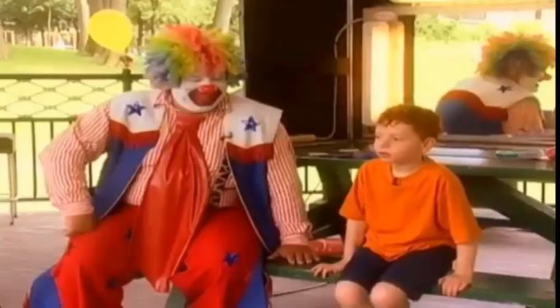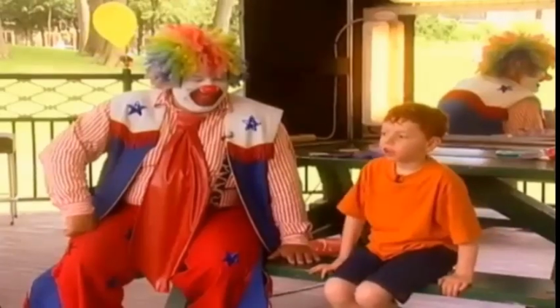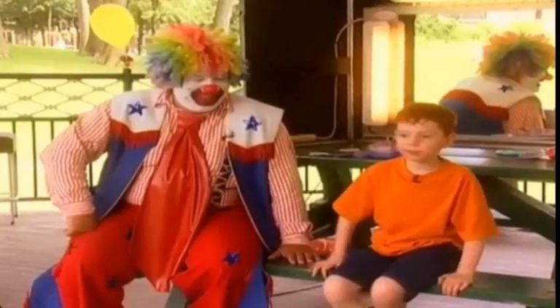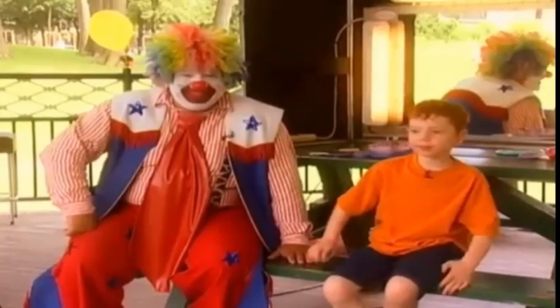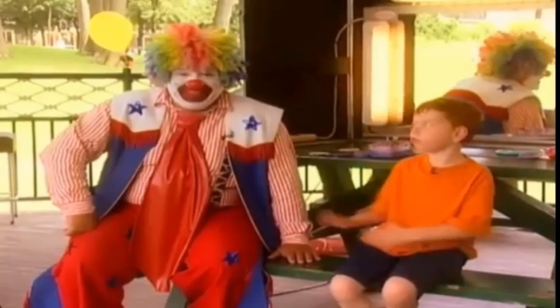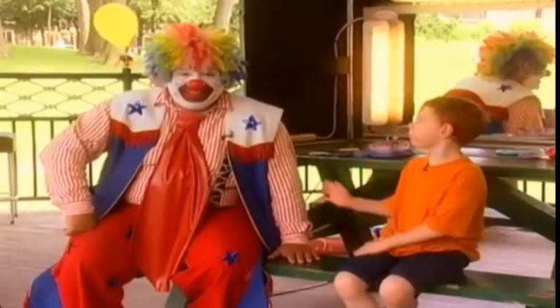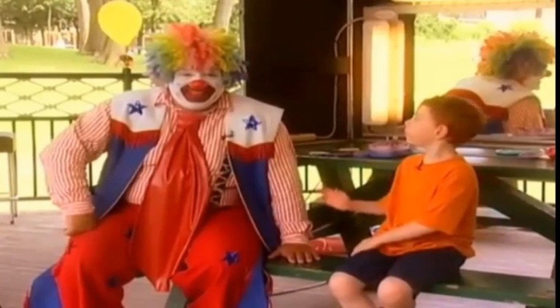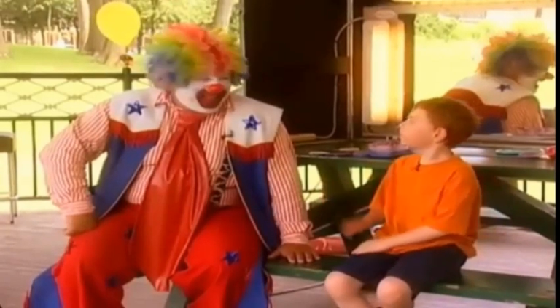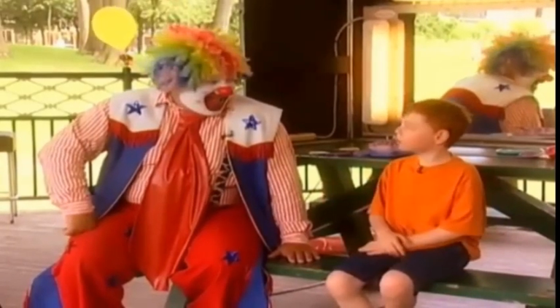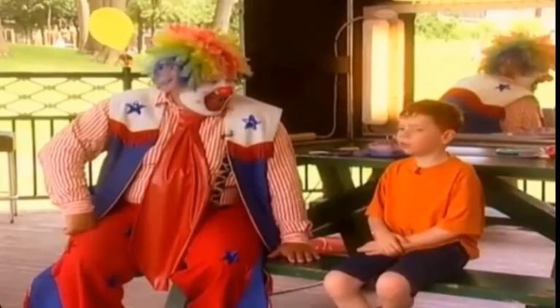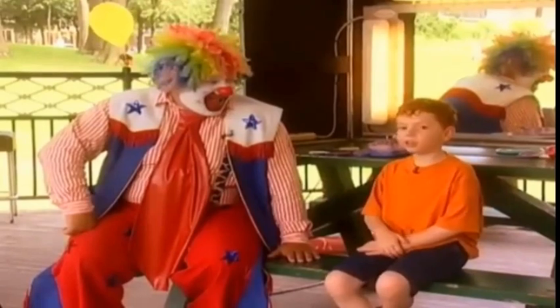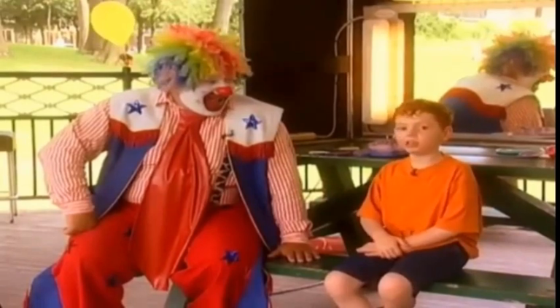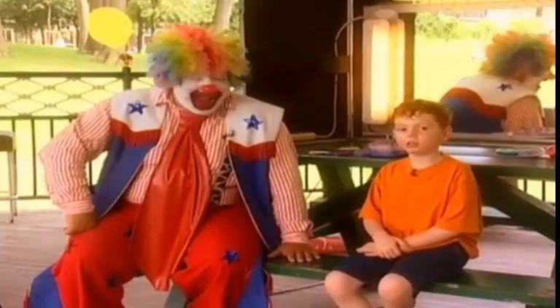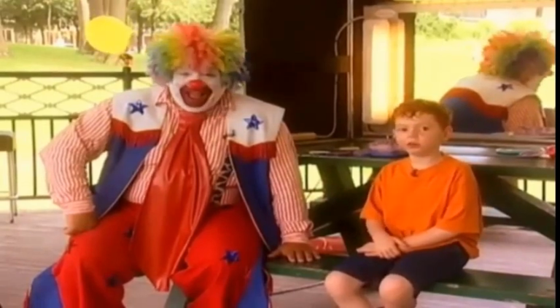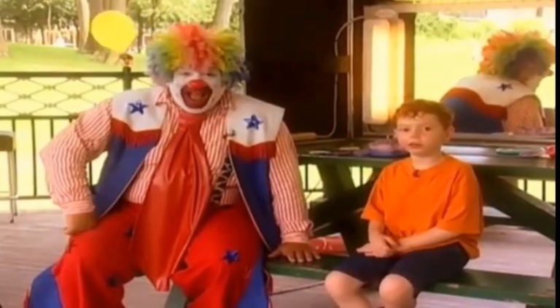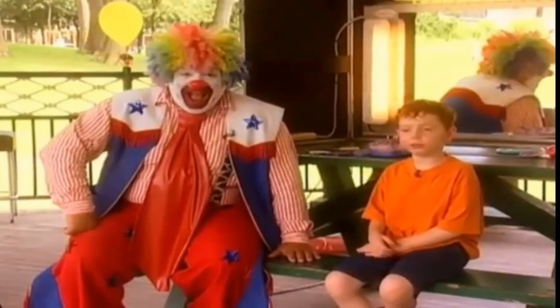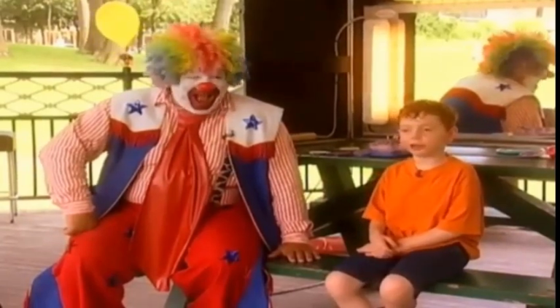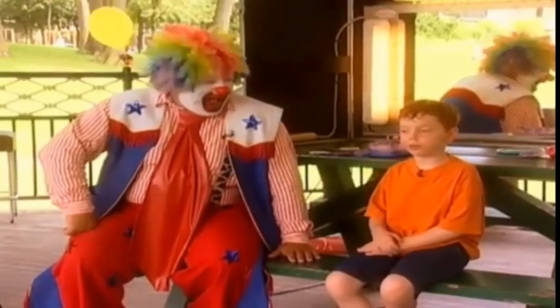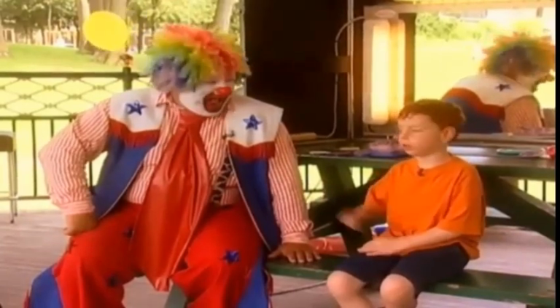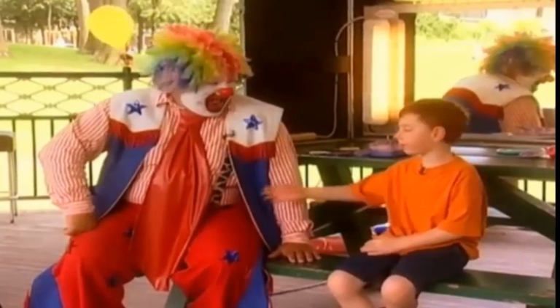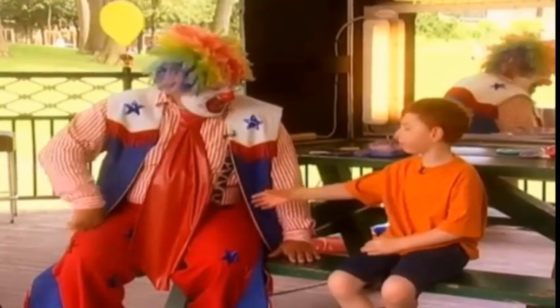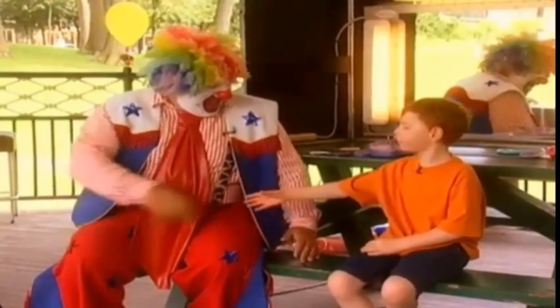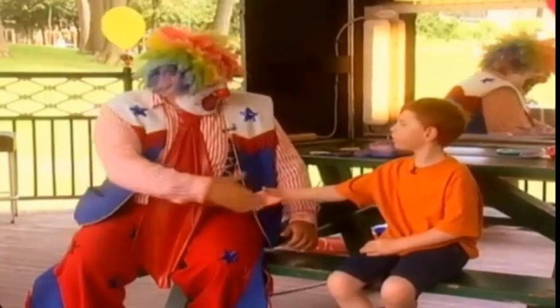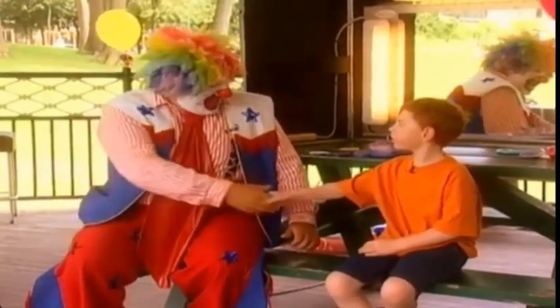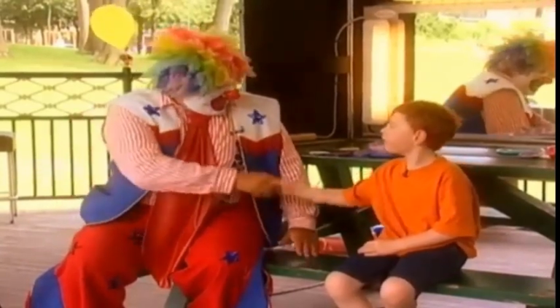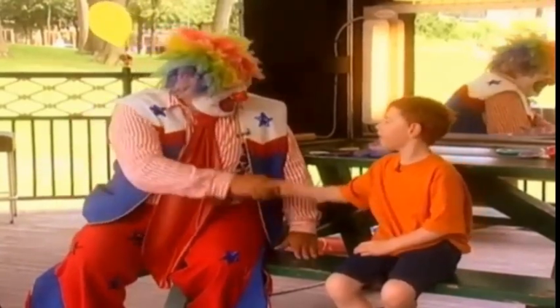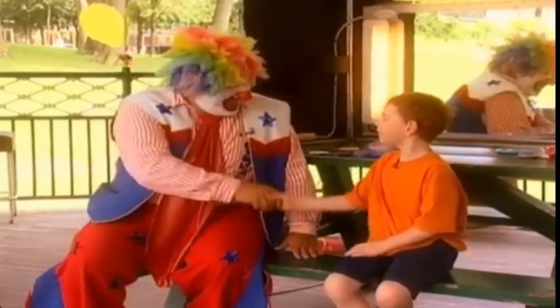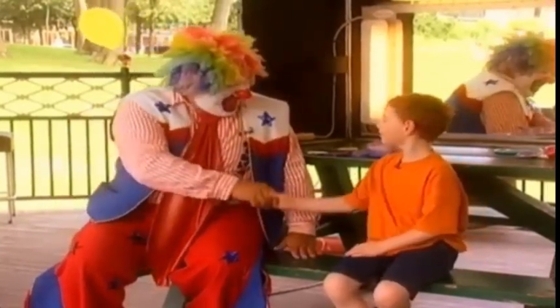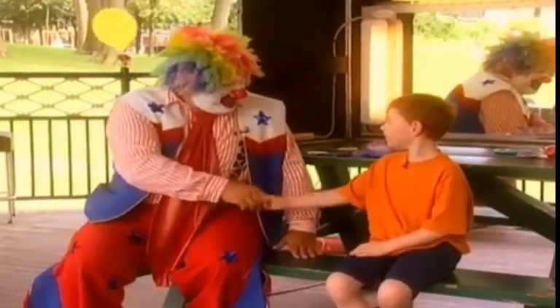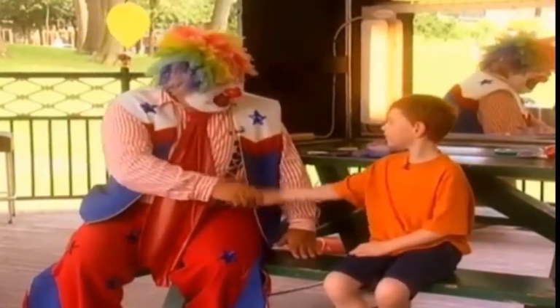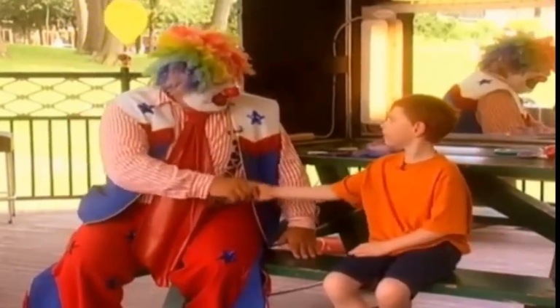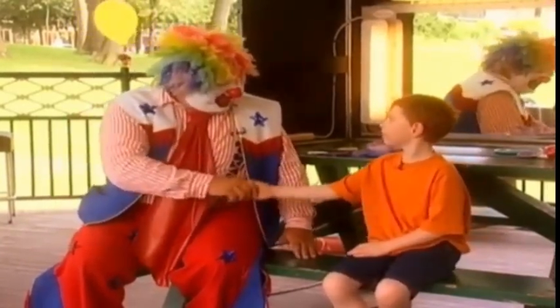Hi, I'm here with Doodoo, and today he is going to teach me how to be a clown. Hi! Hi. Unbelievable!